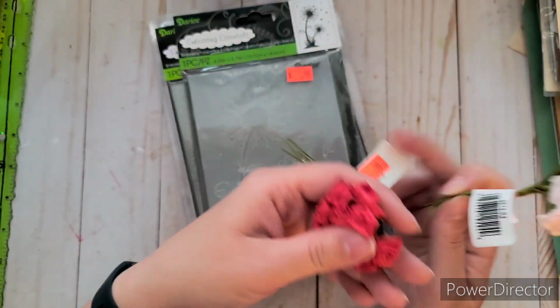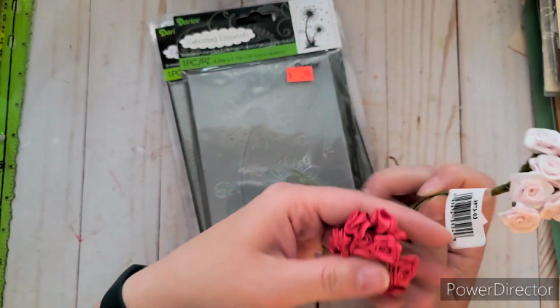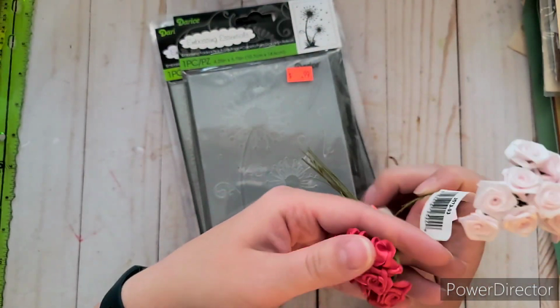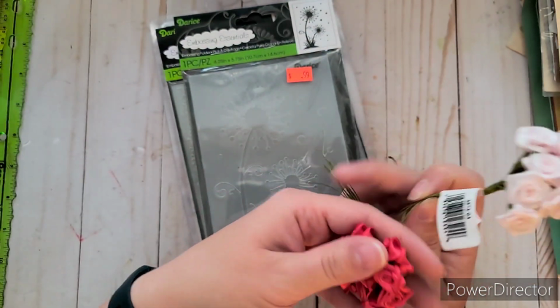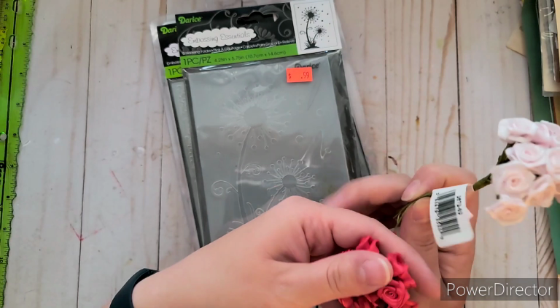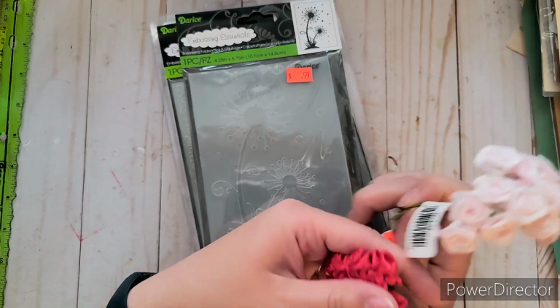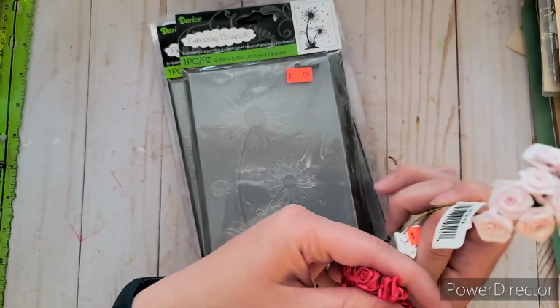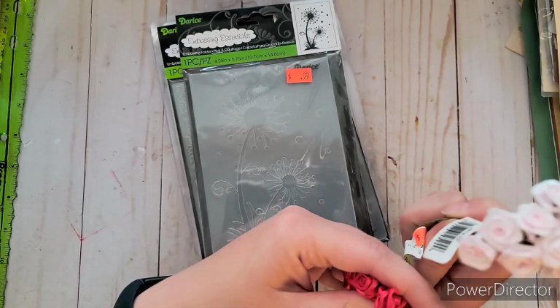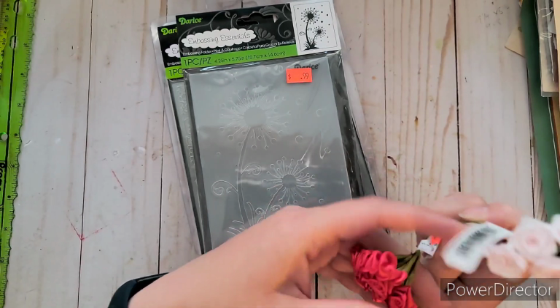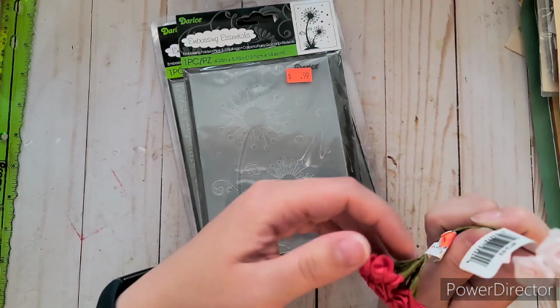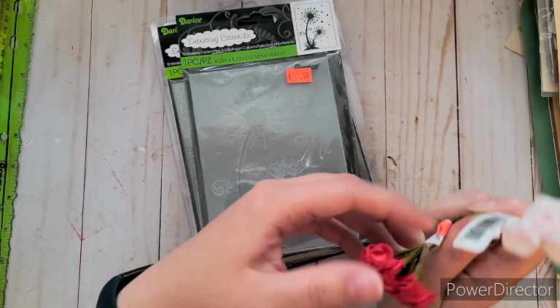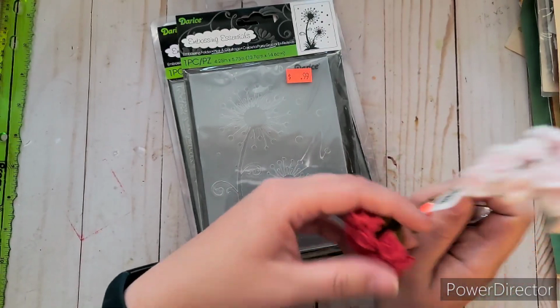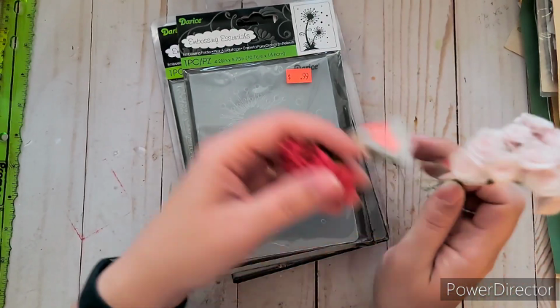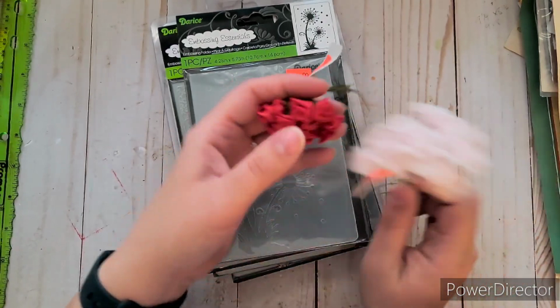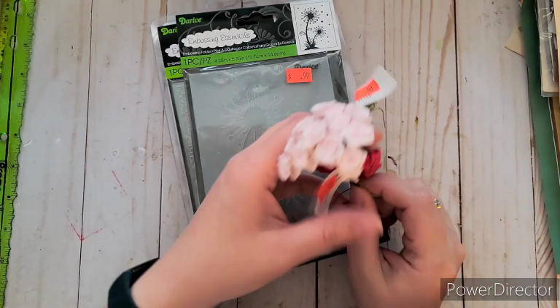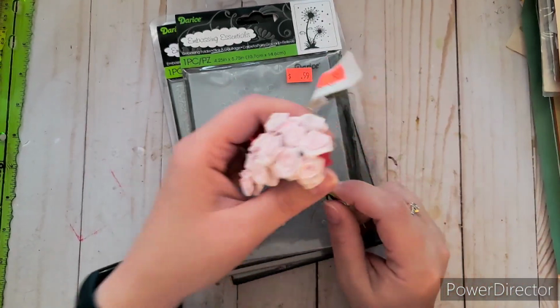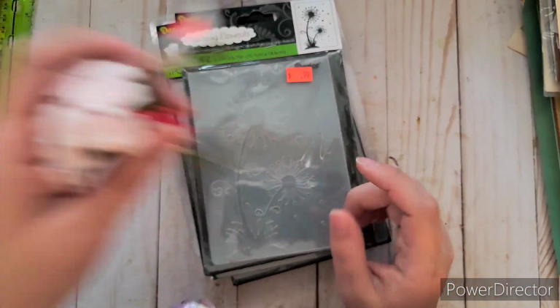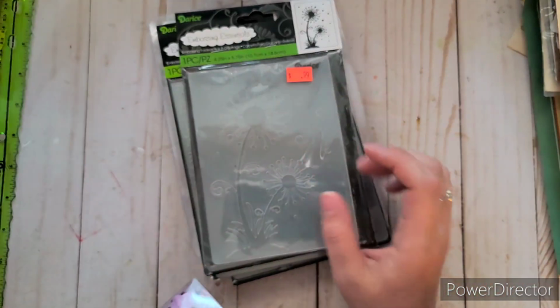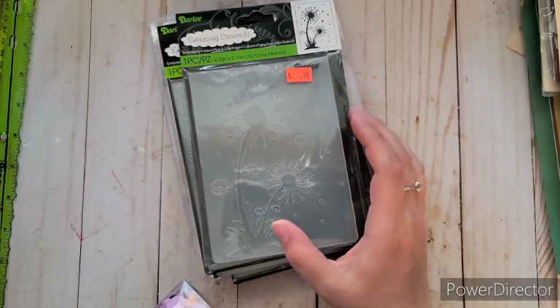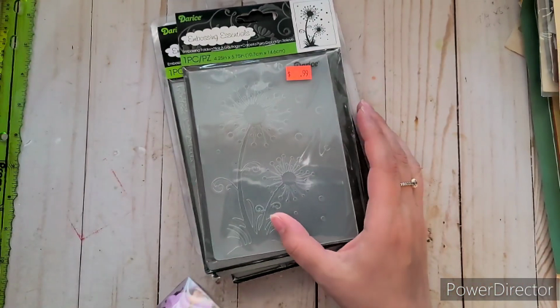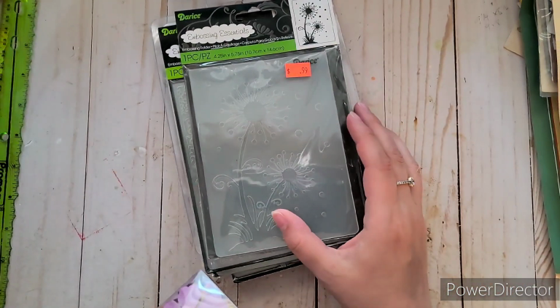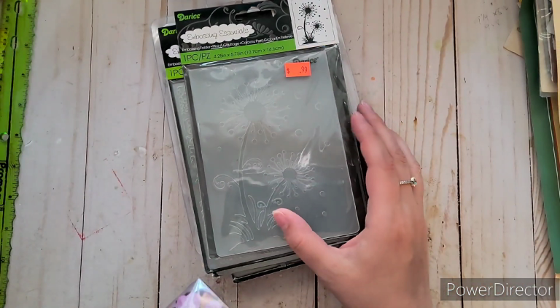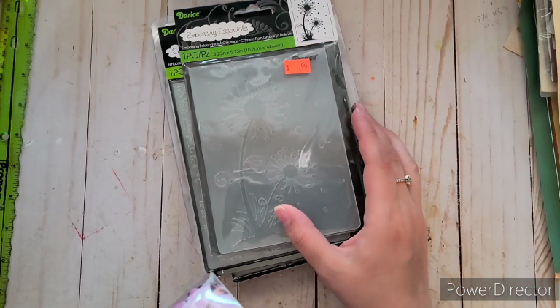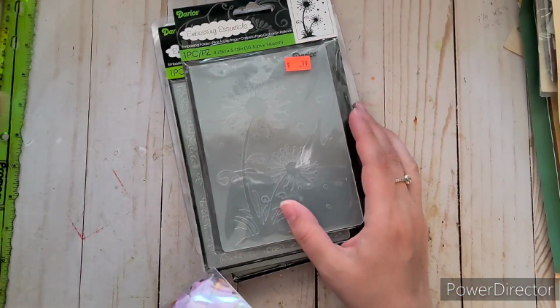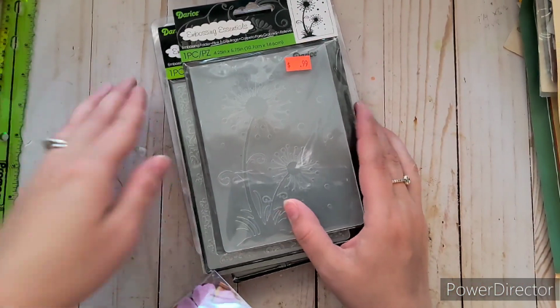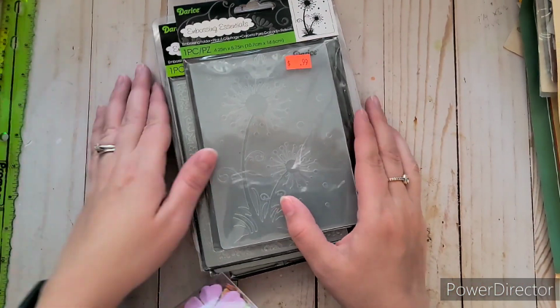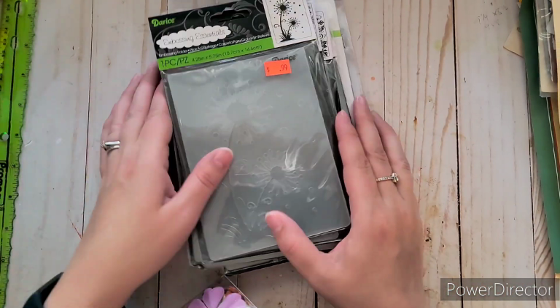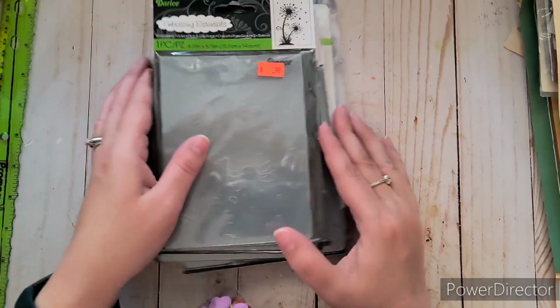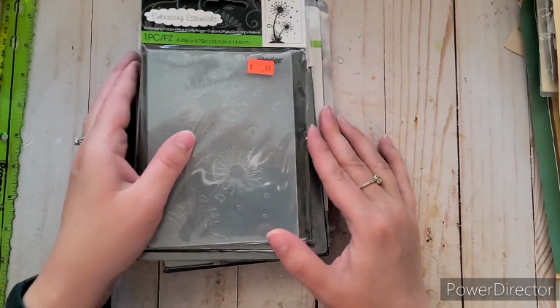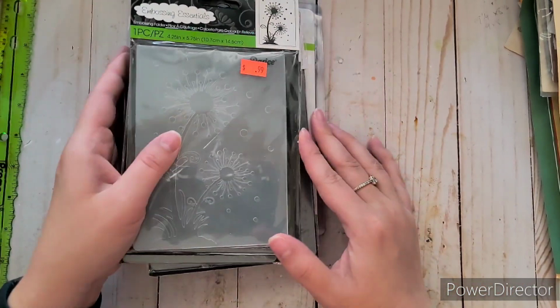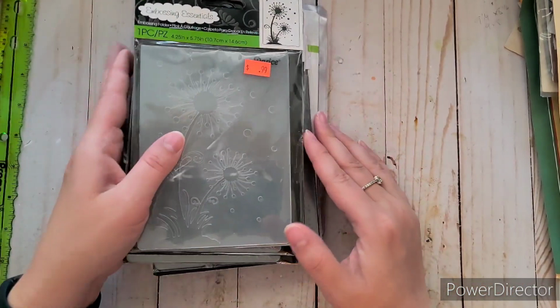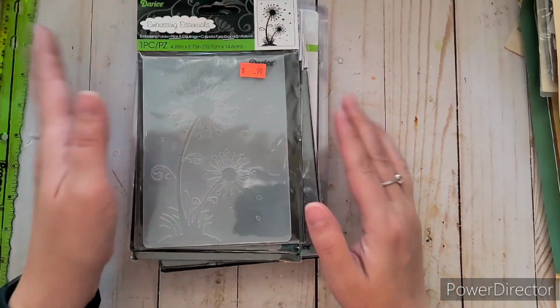I also got these little ribbon roses — a light pink or white one, and red ones for only 50 cents. I got the red ones because I don't have any red, and I thought they'd be great for Christmas and similar themes.